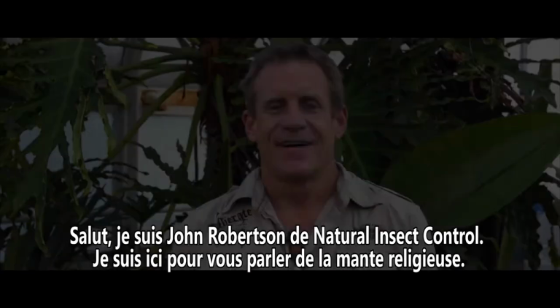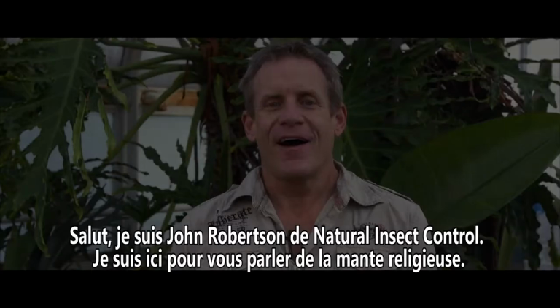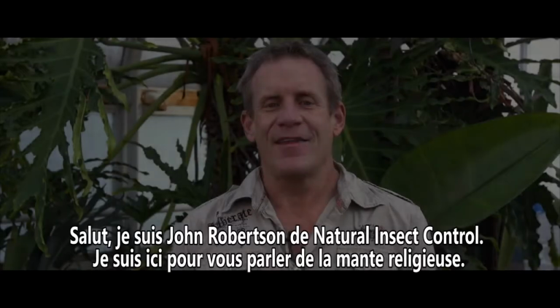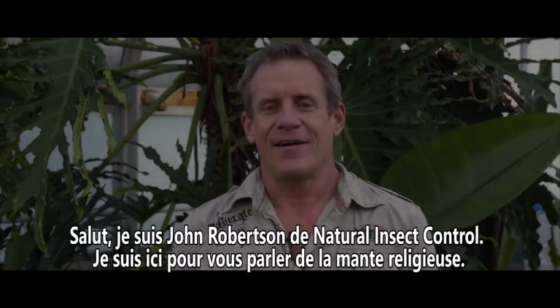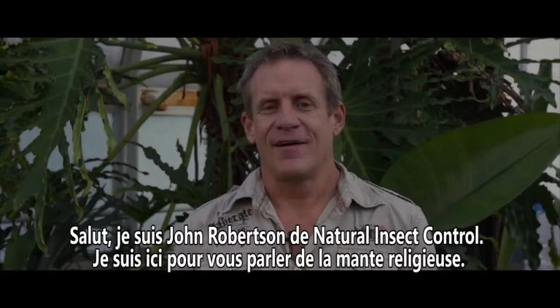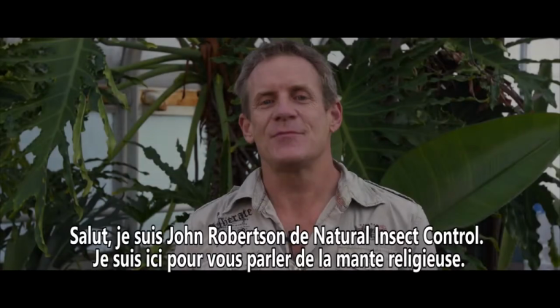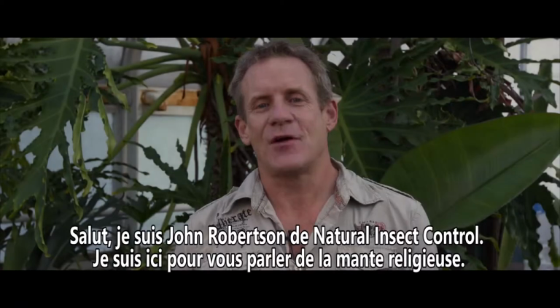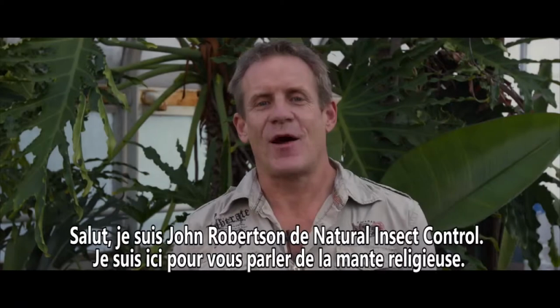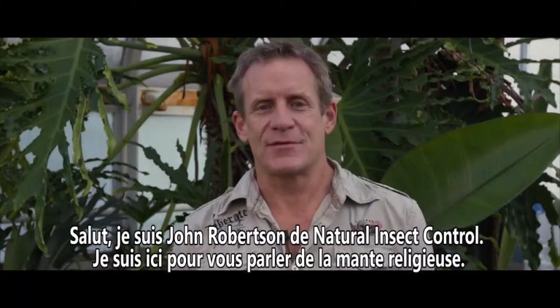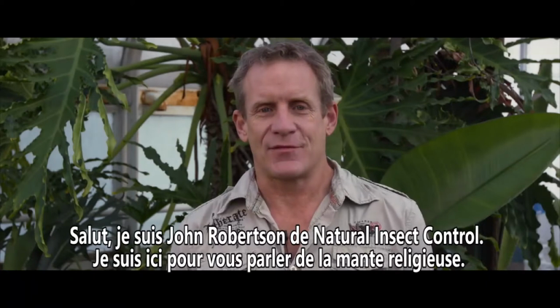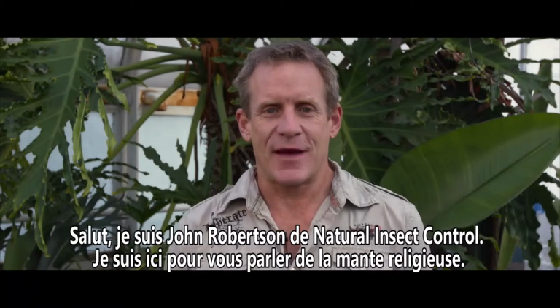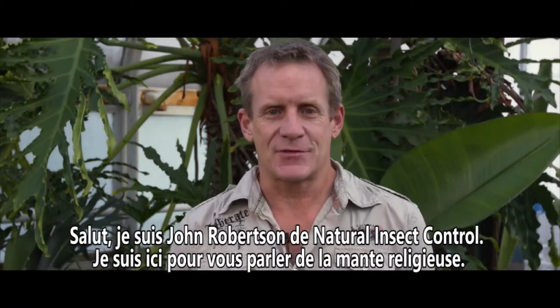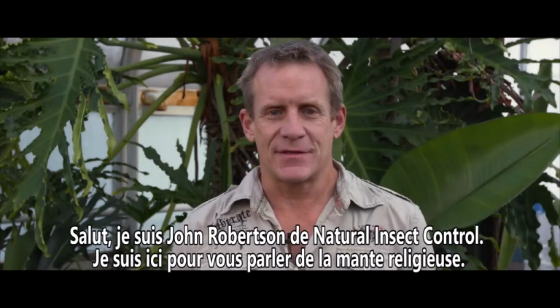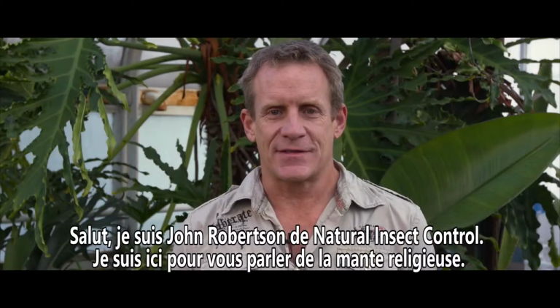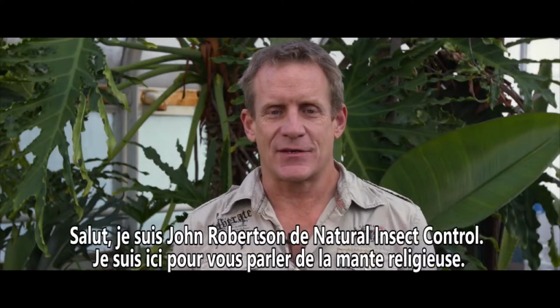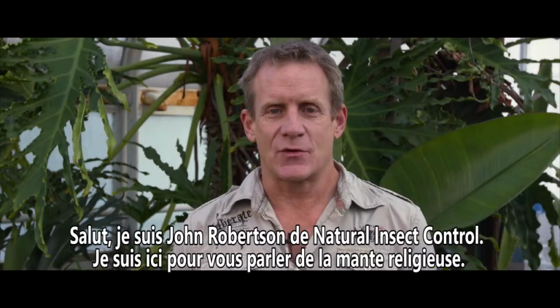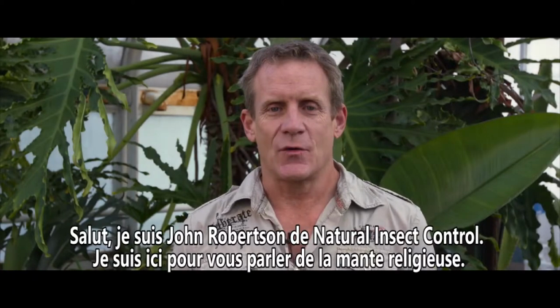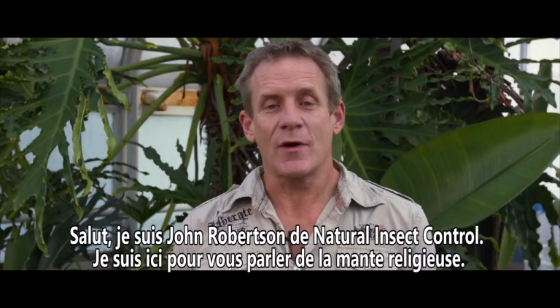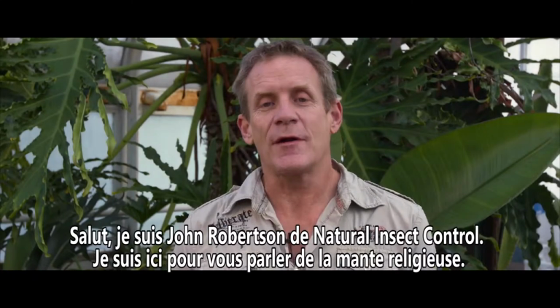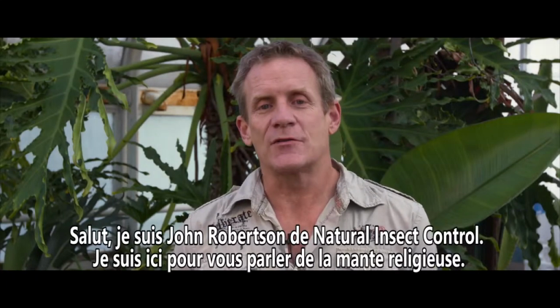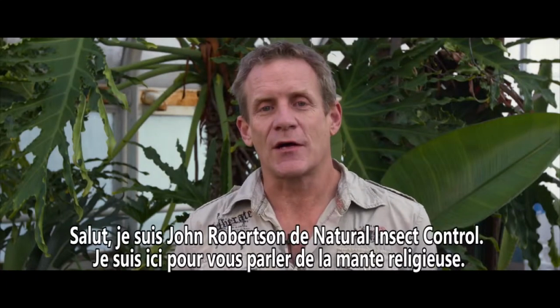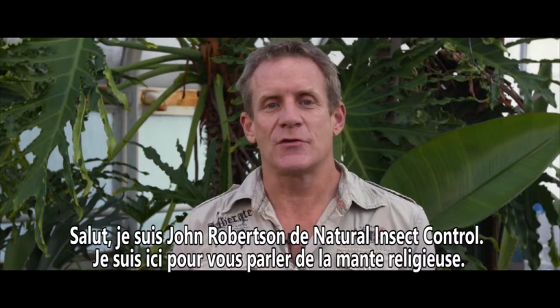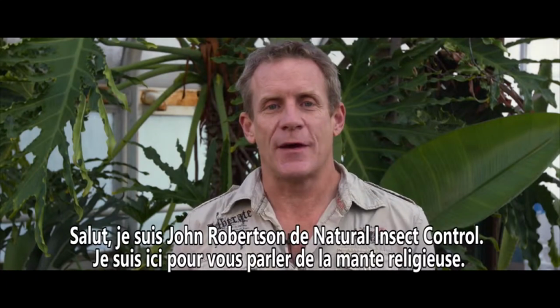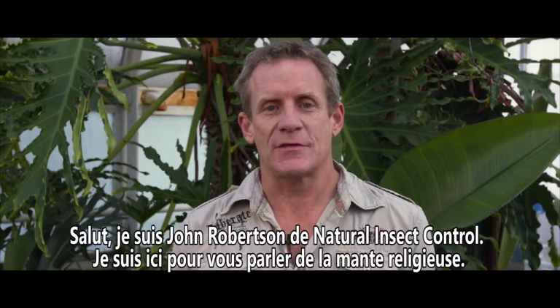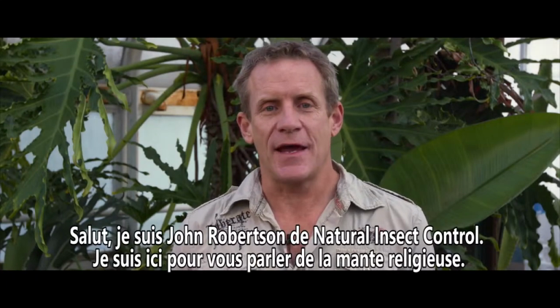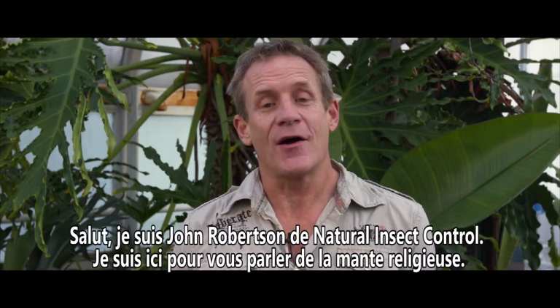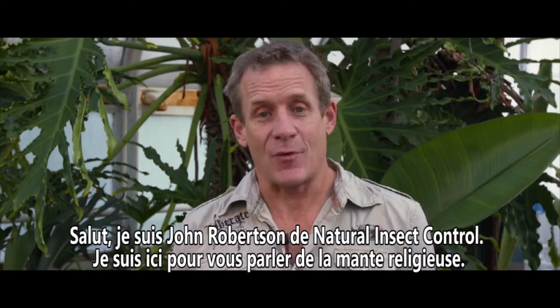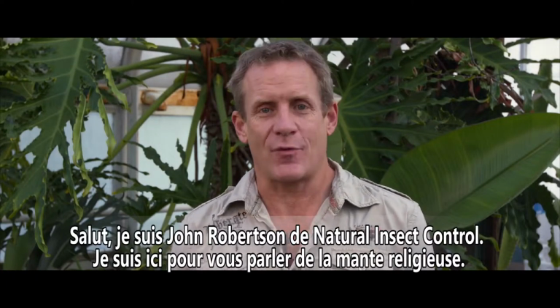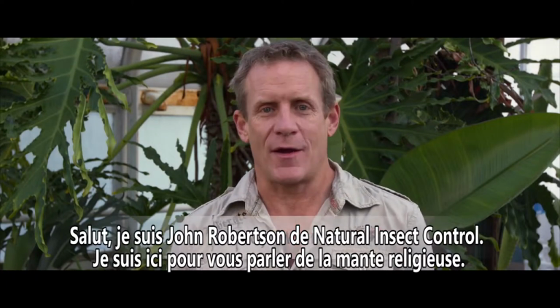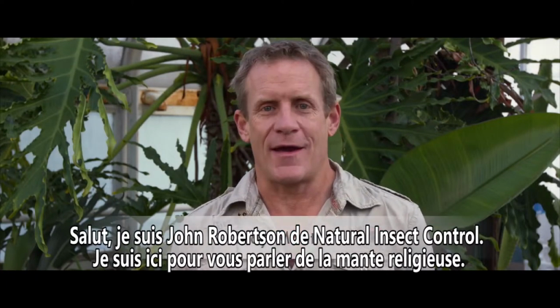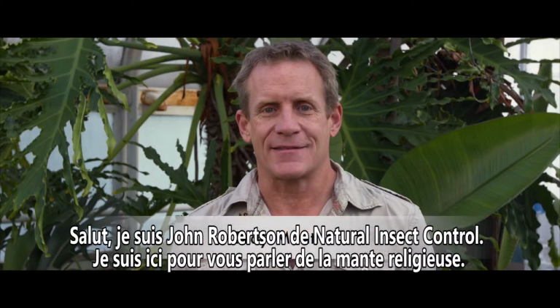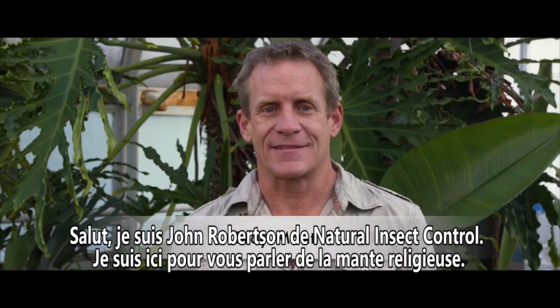Hi there, I'm John Robertson from Natural Insect Control. What I'm here to talk to you about today are praying mantis.